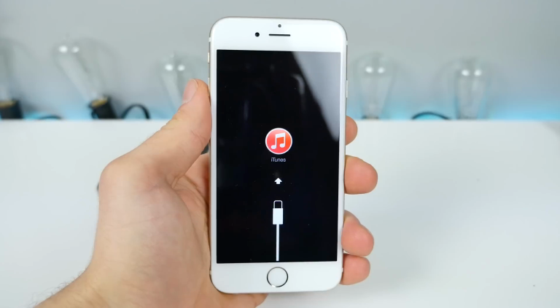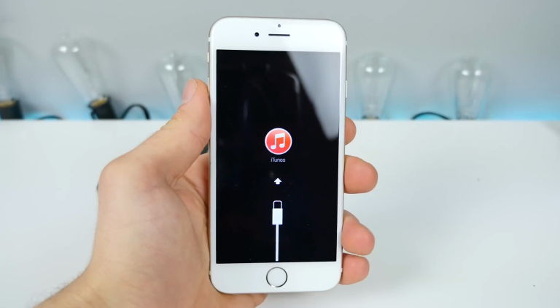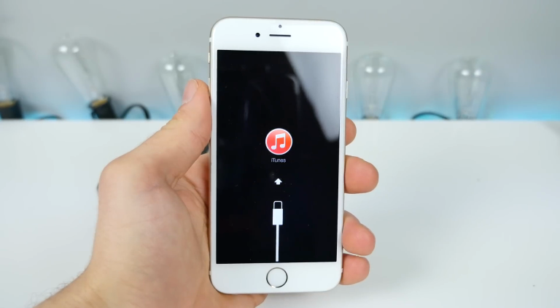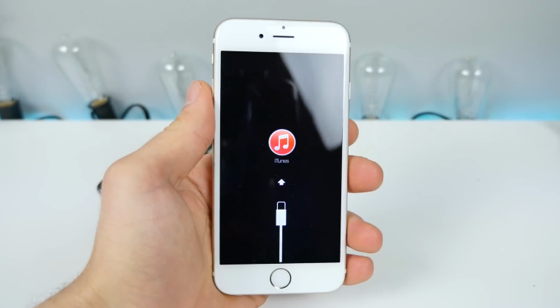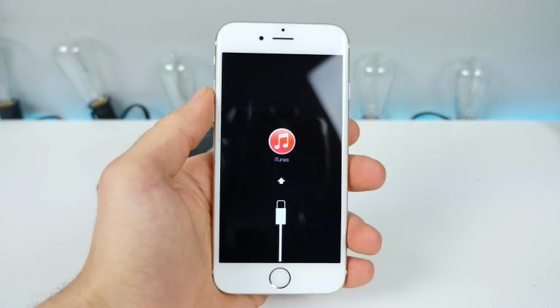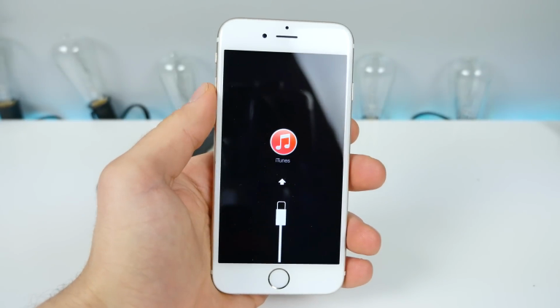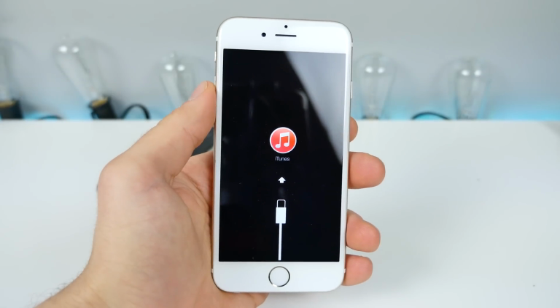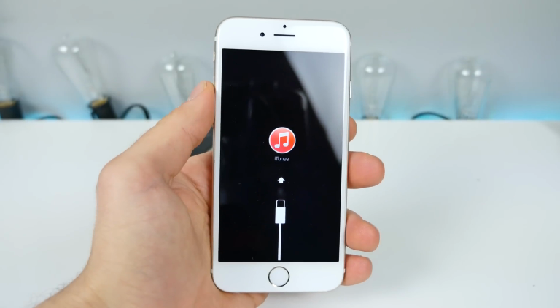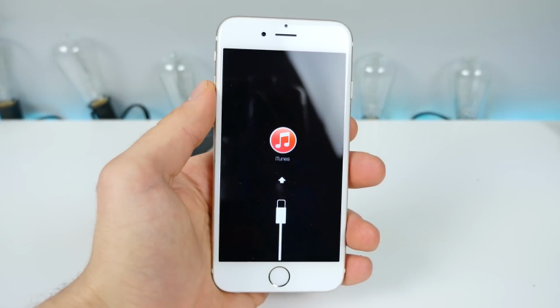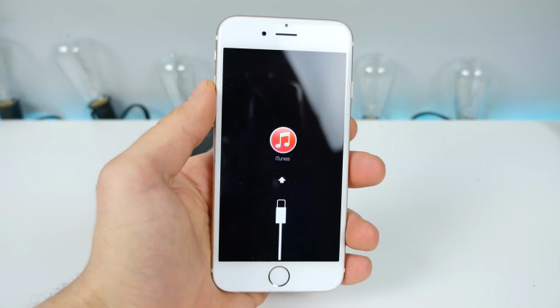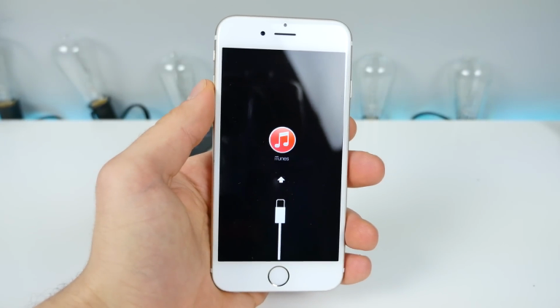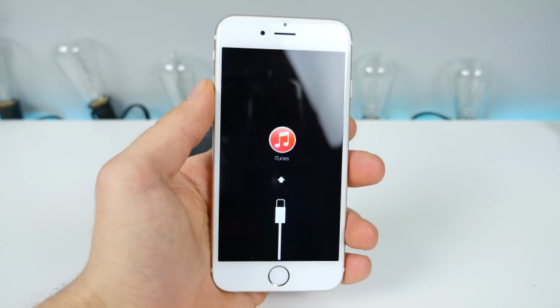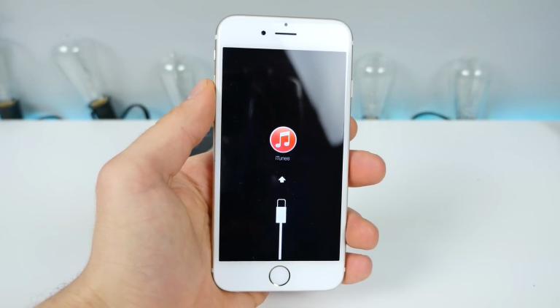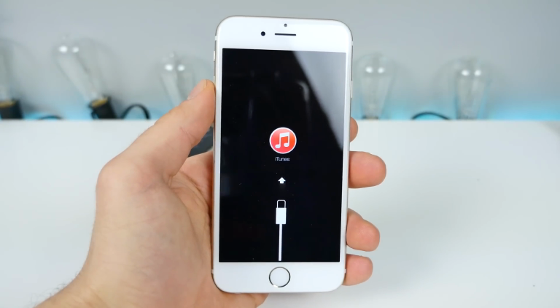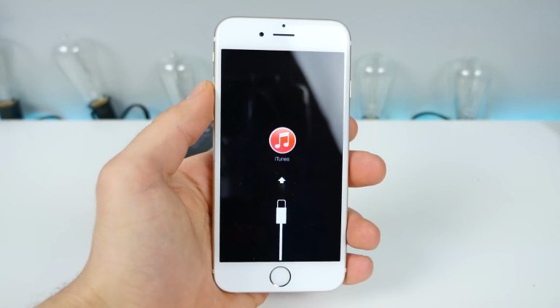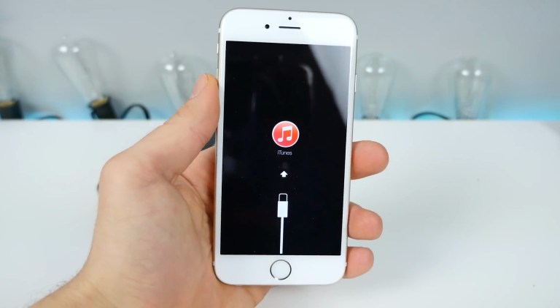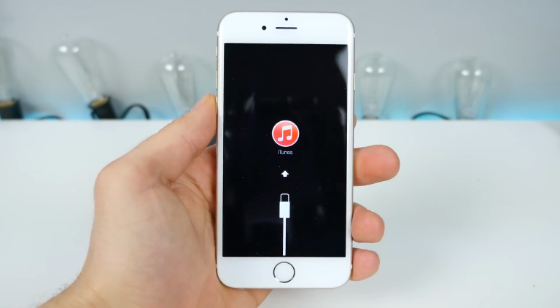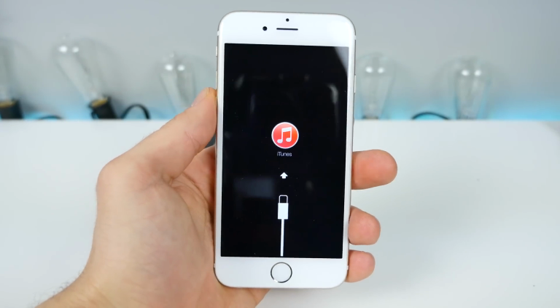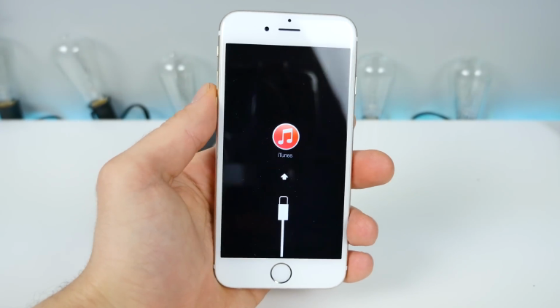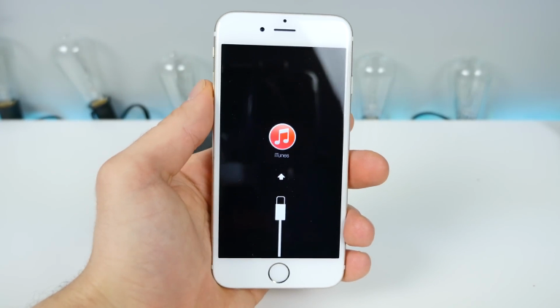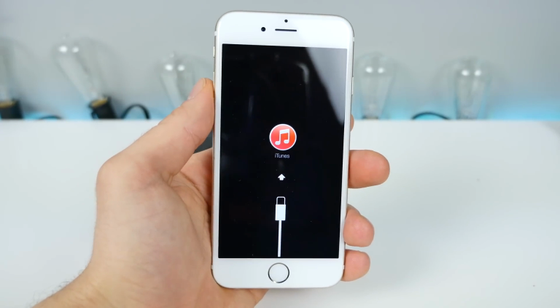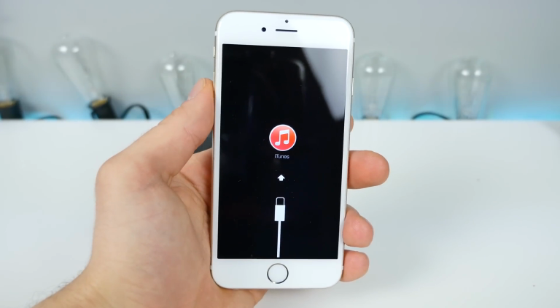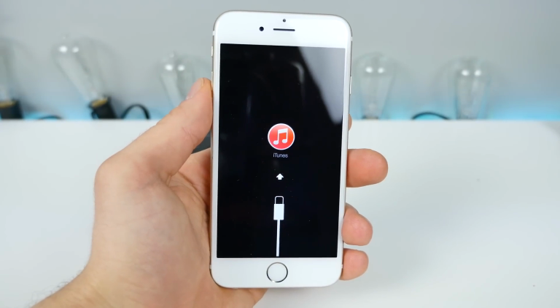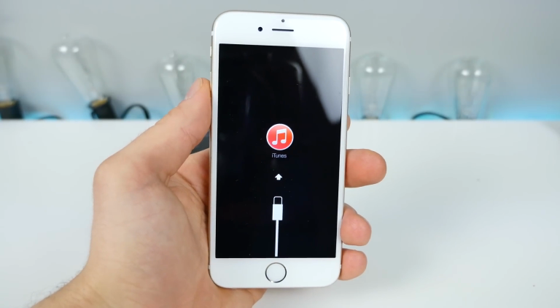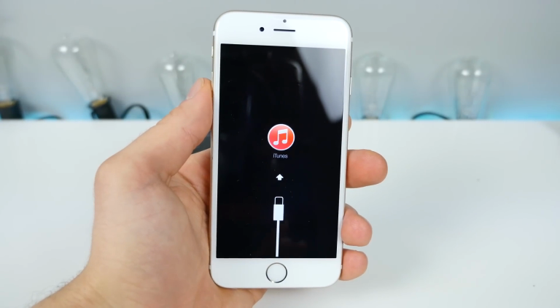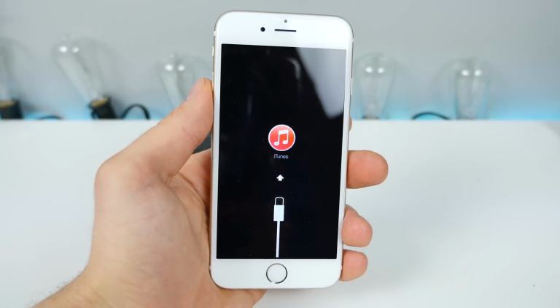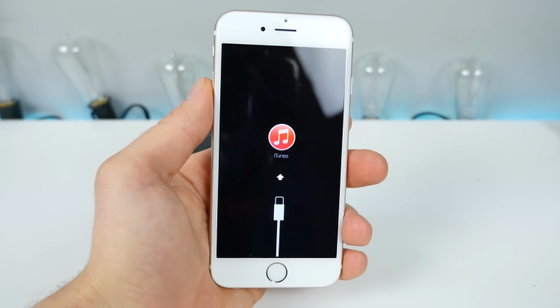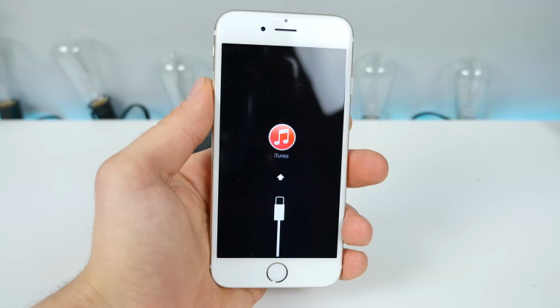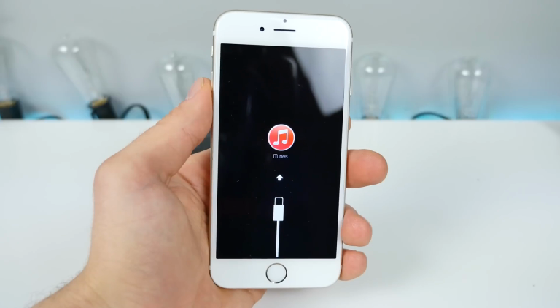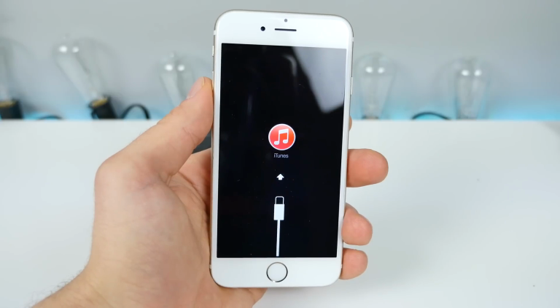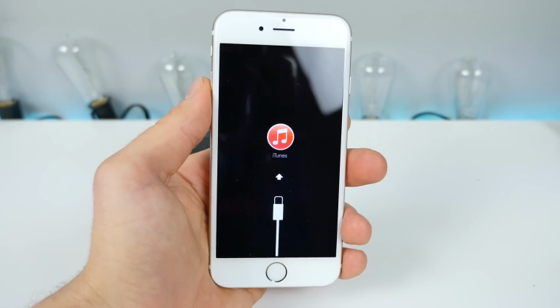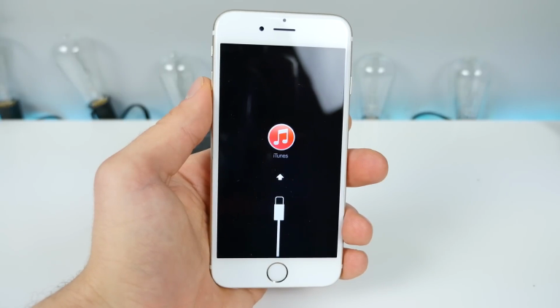What's up guys, EverythingApplePro here. And today Apple actually released a new update, iOS 9.2.1 re-release.